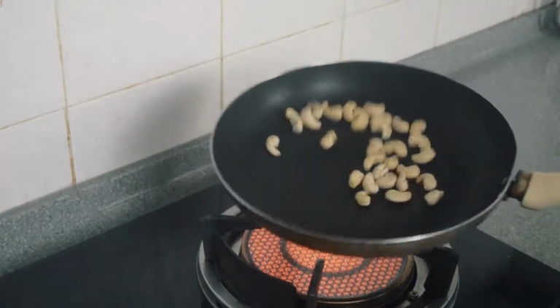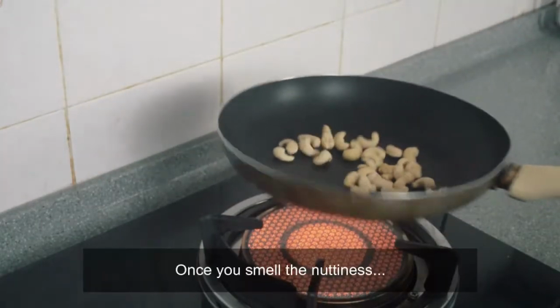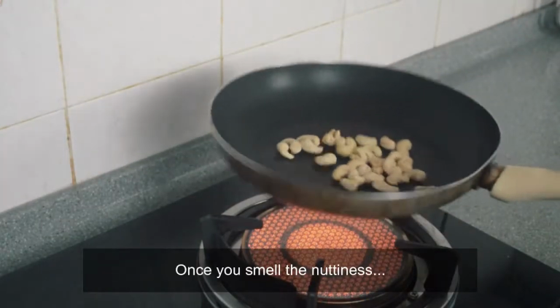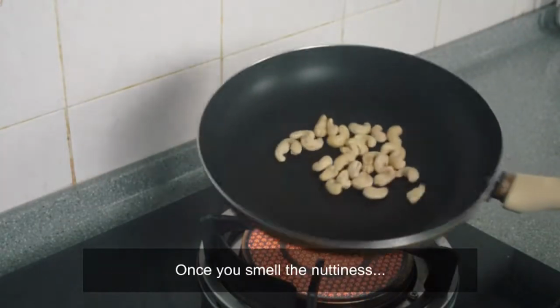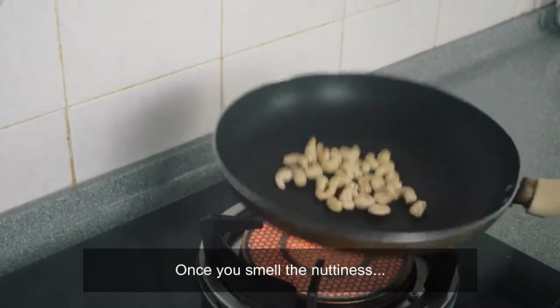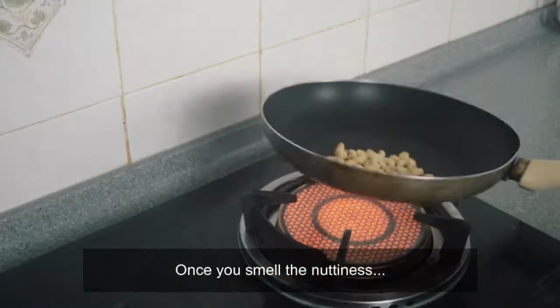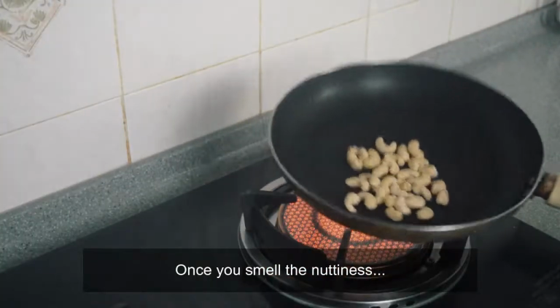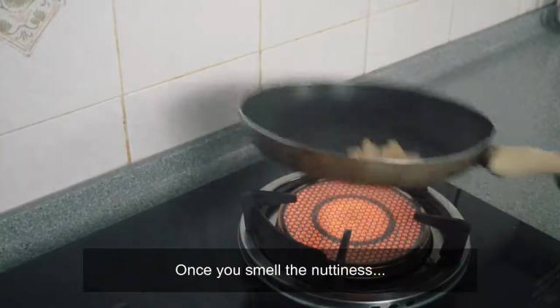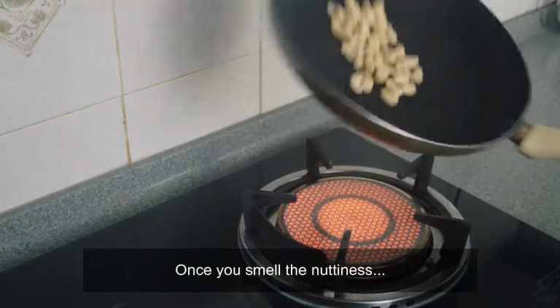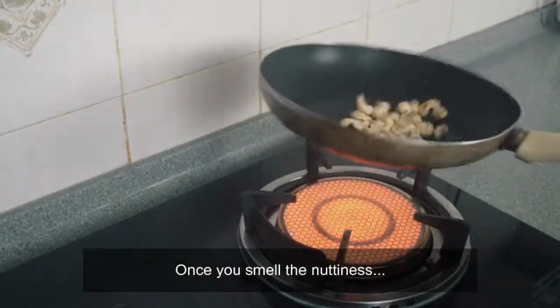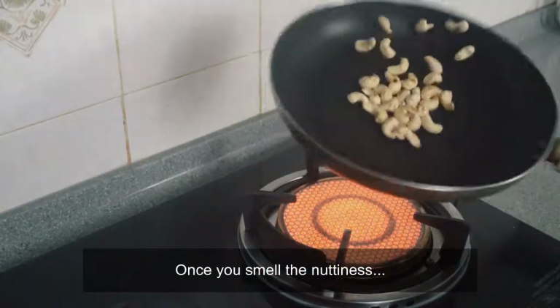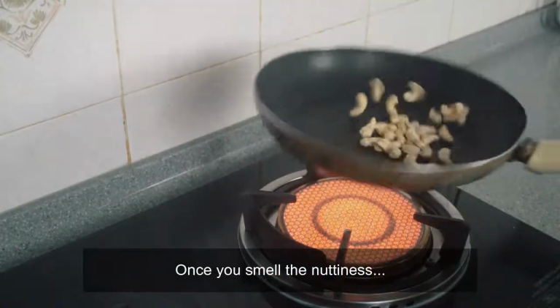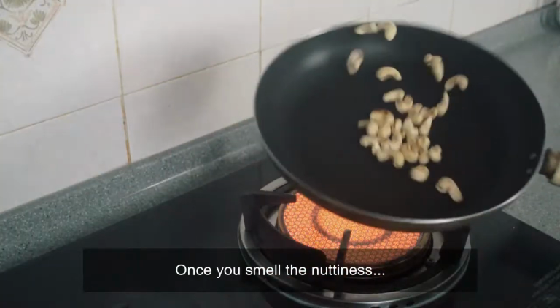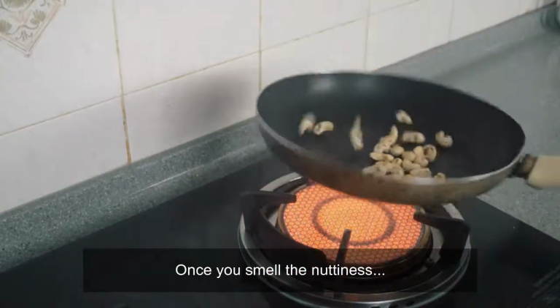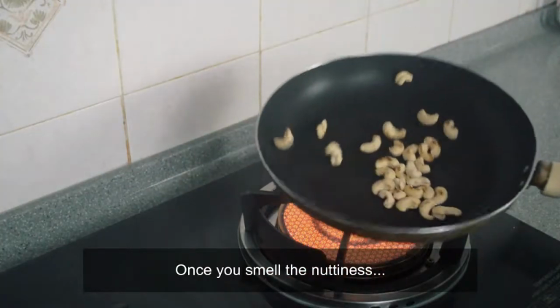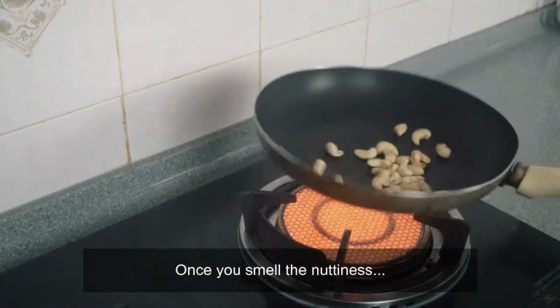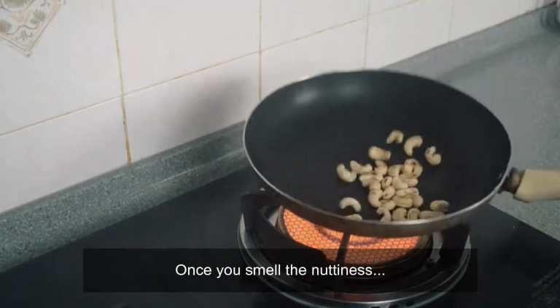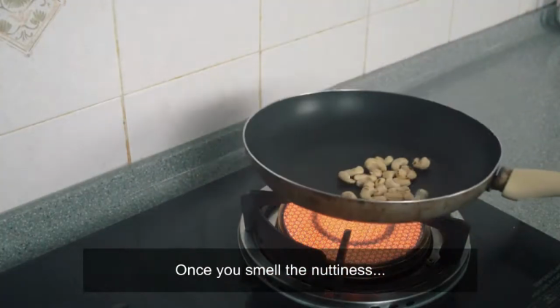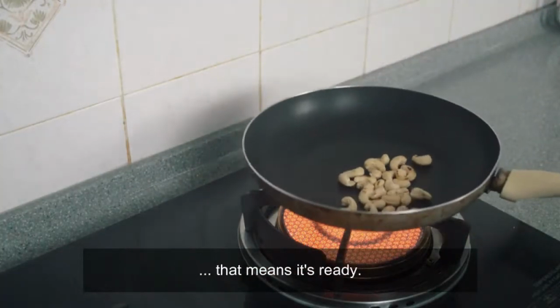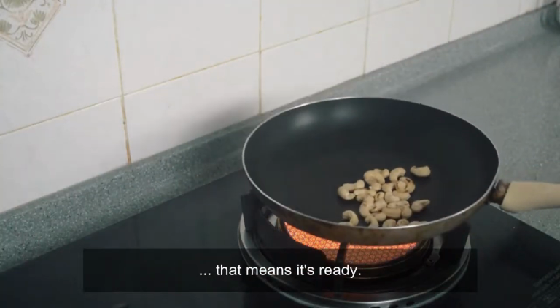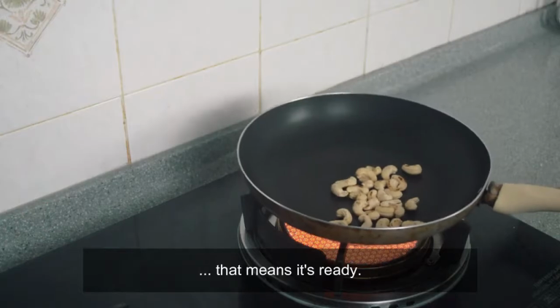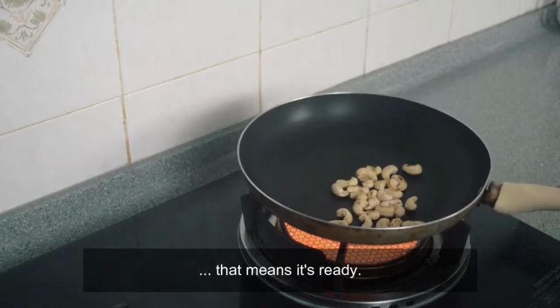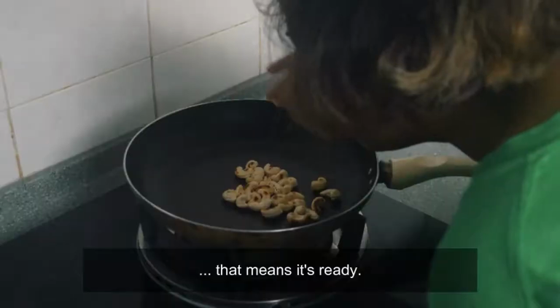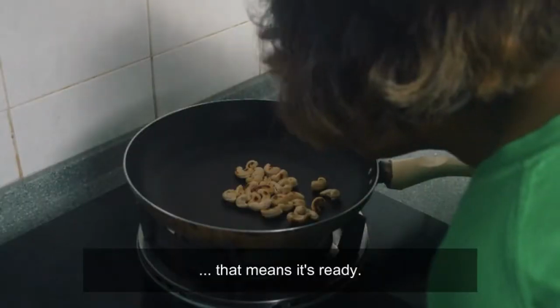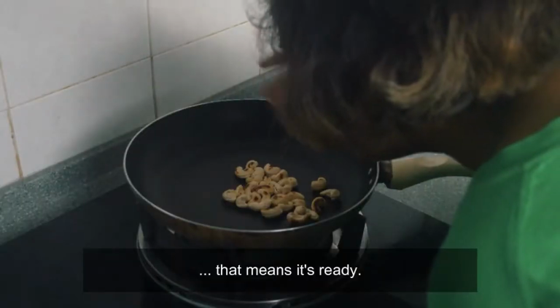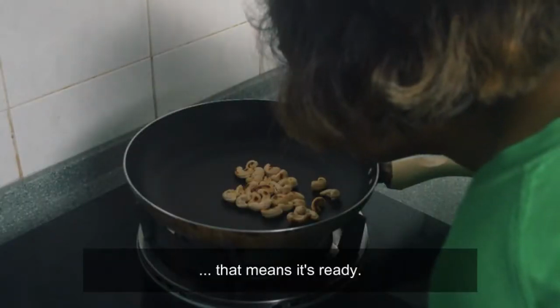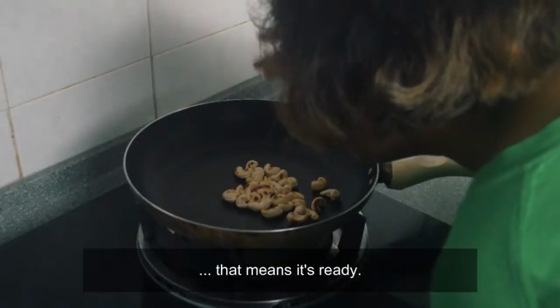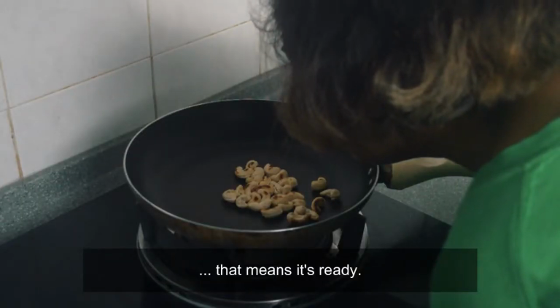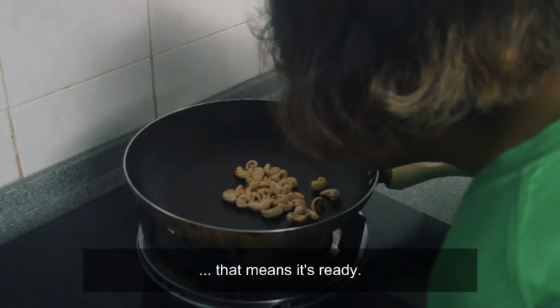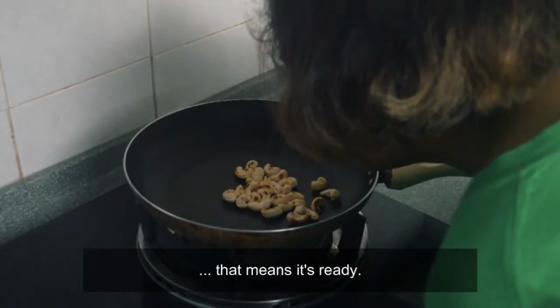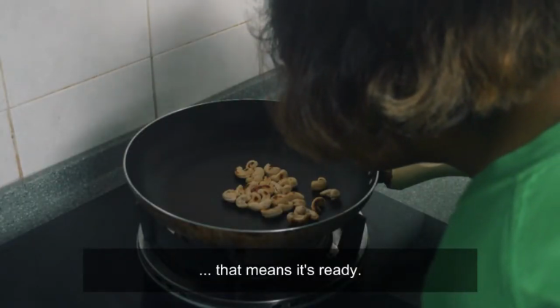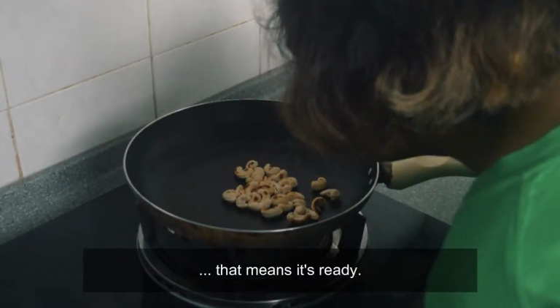So once you smell the nuttiness, that means it's ready.